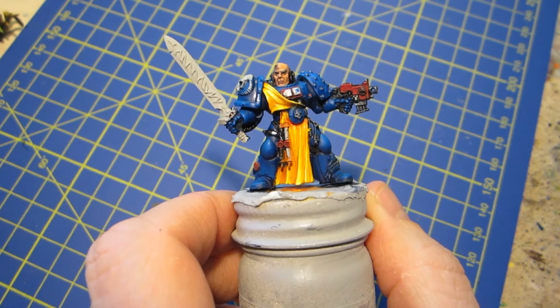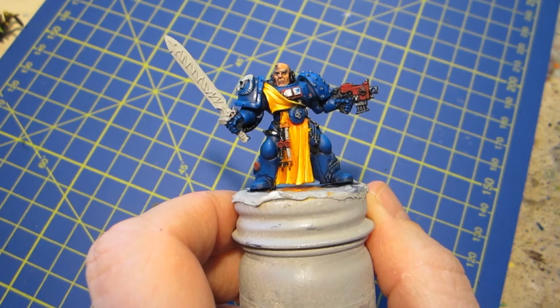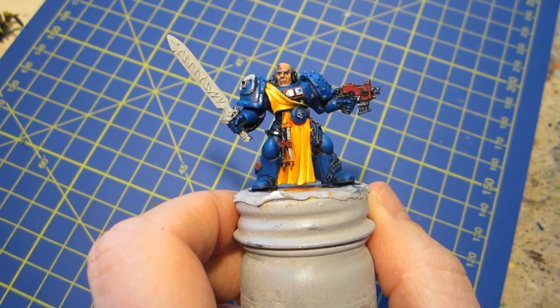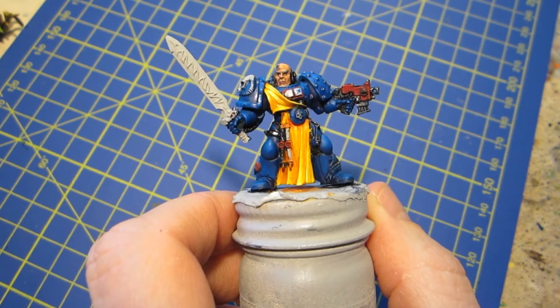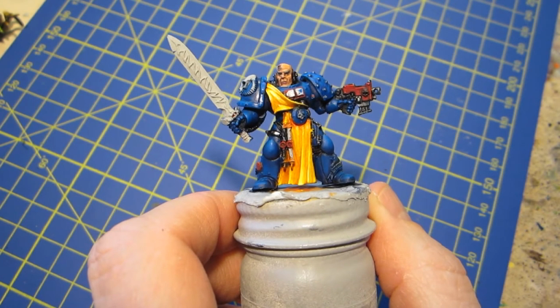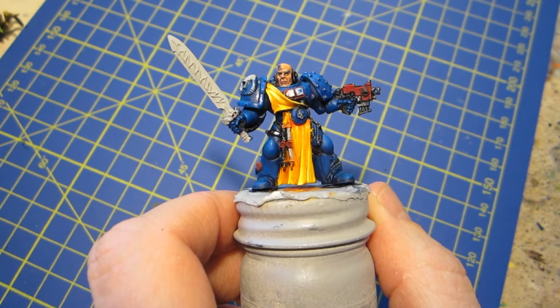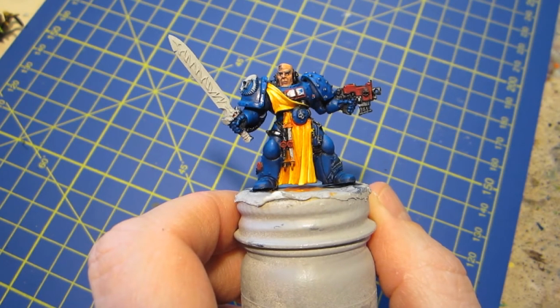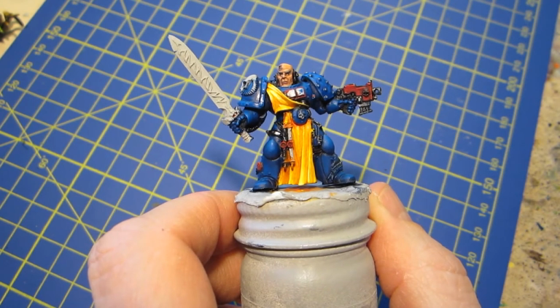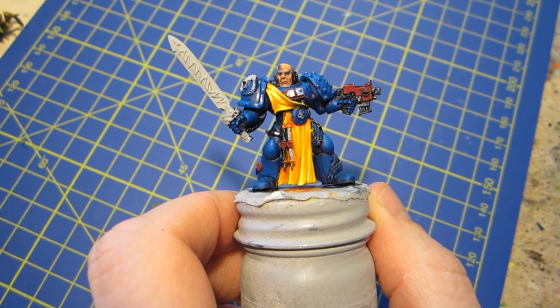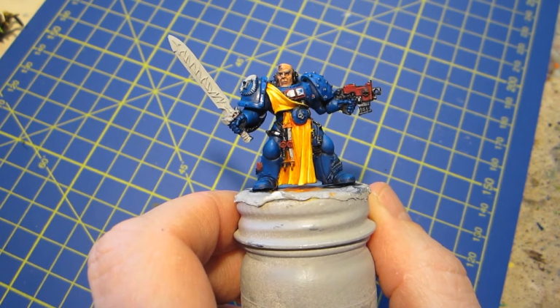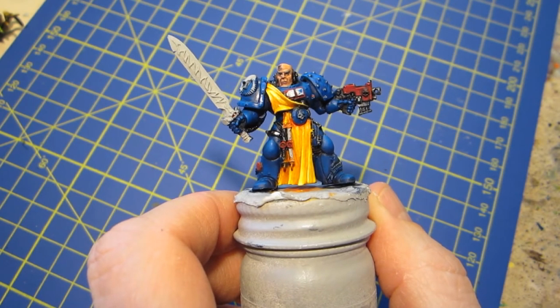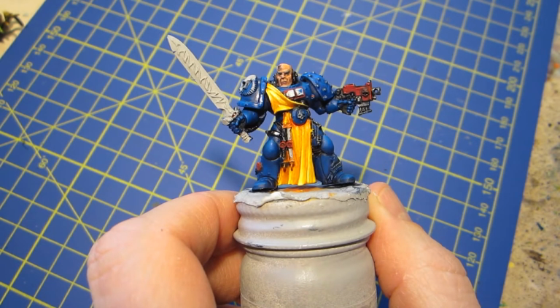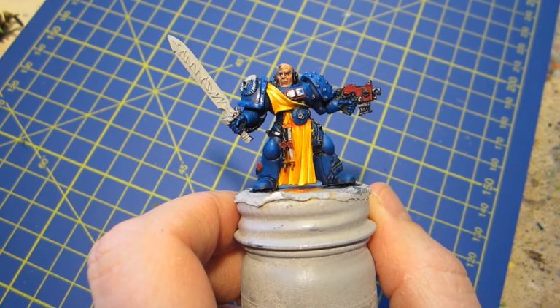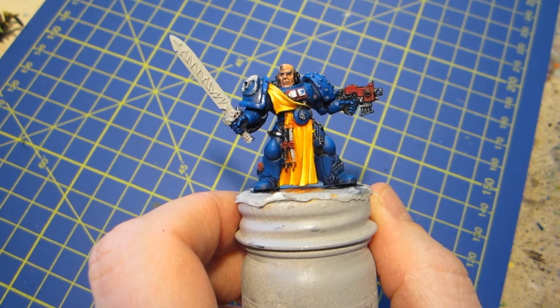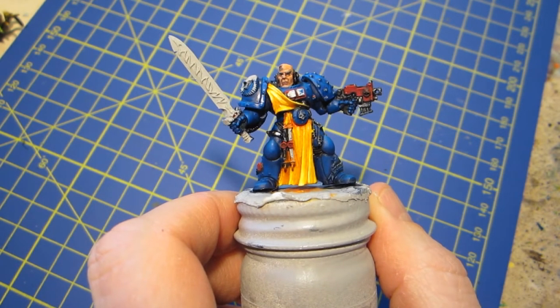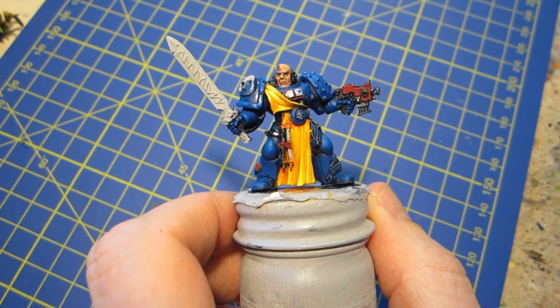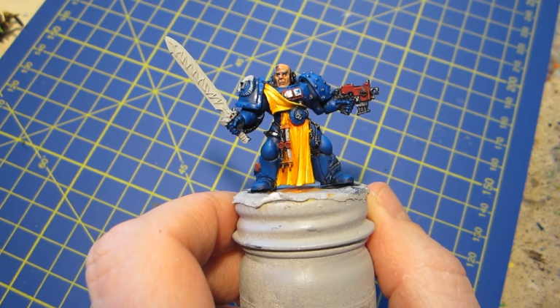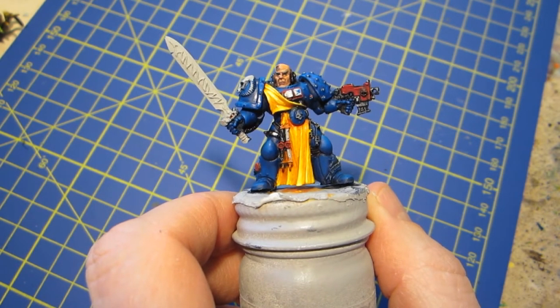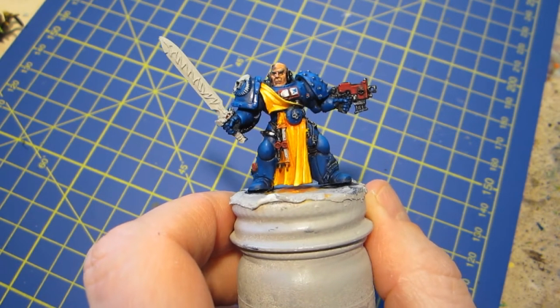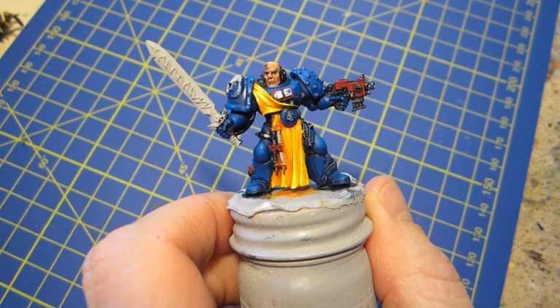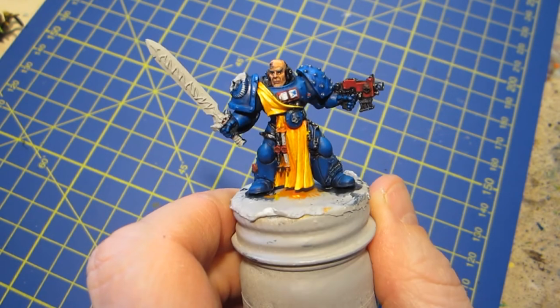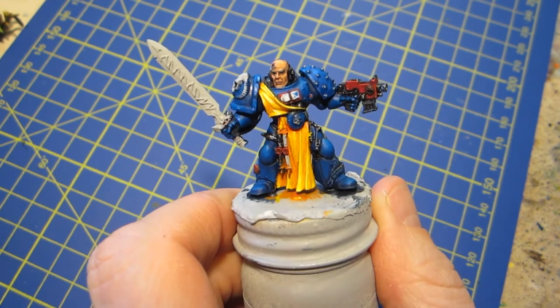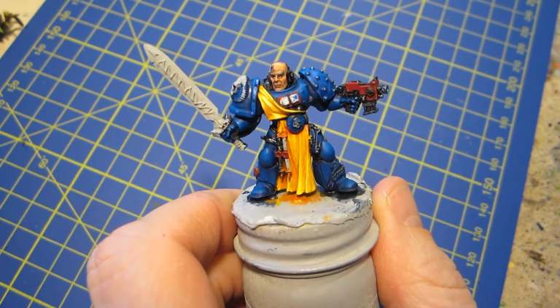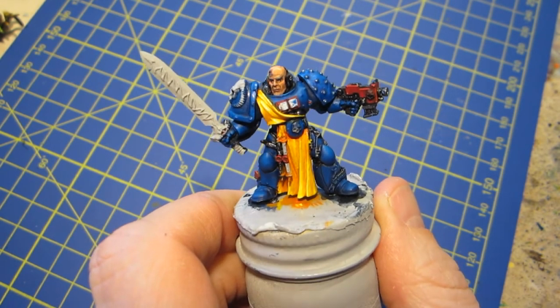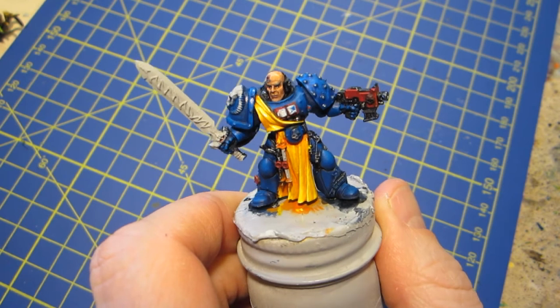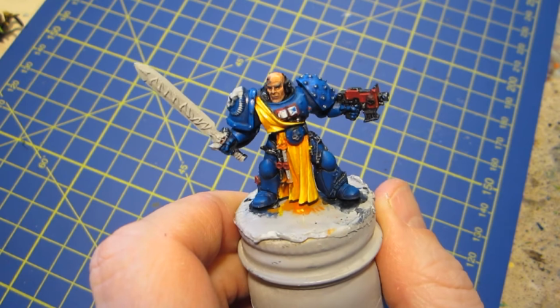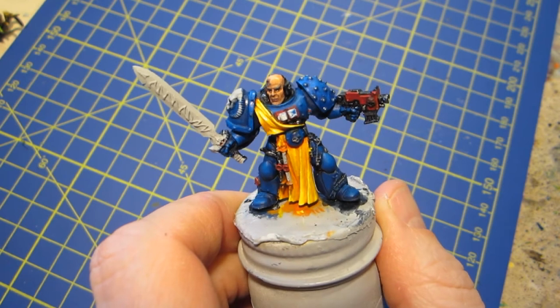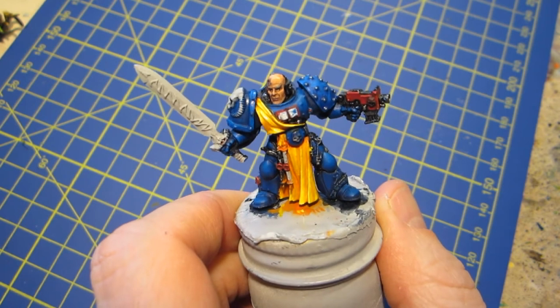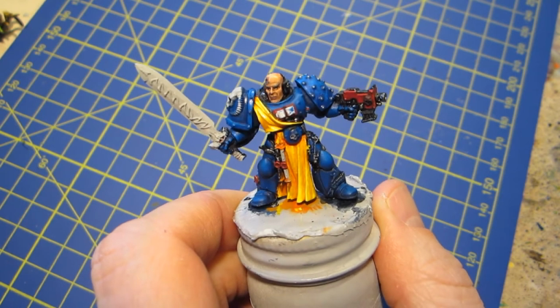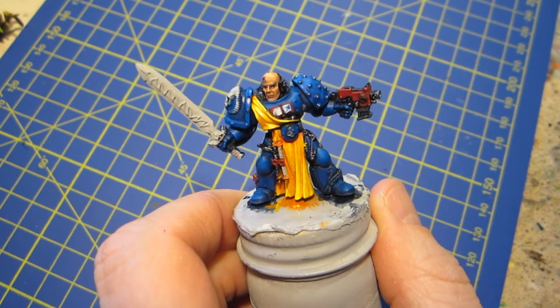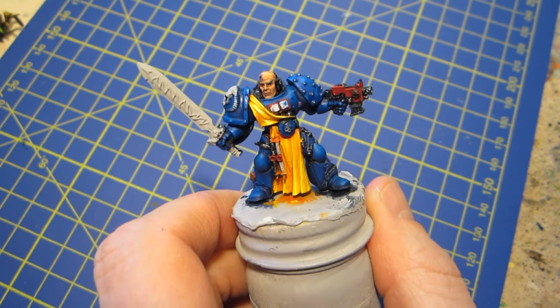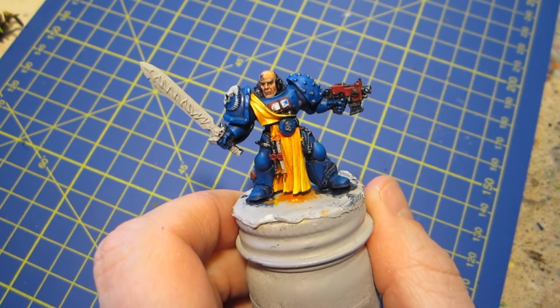Hello to everybody out there in YouTube land, and welcome to day 11 of the May painting challenge.